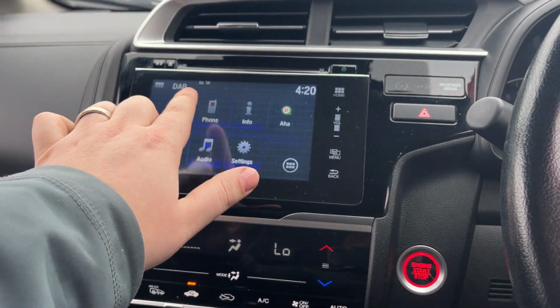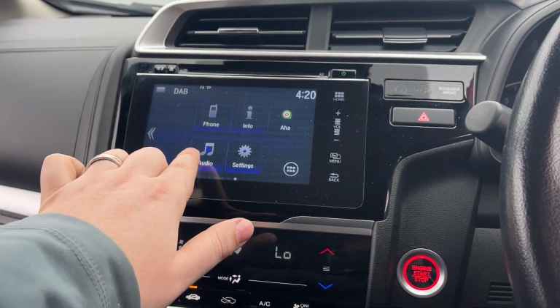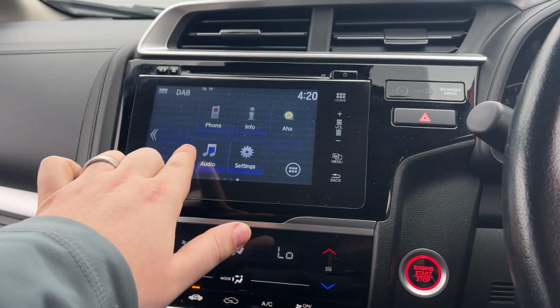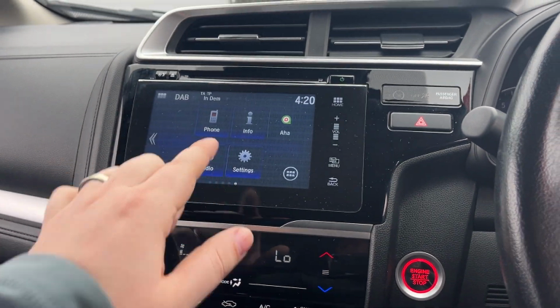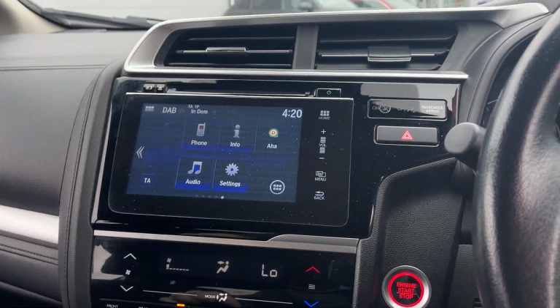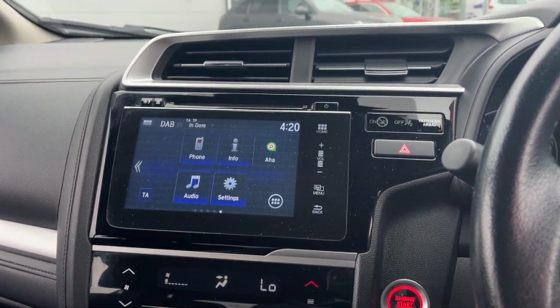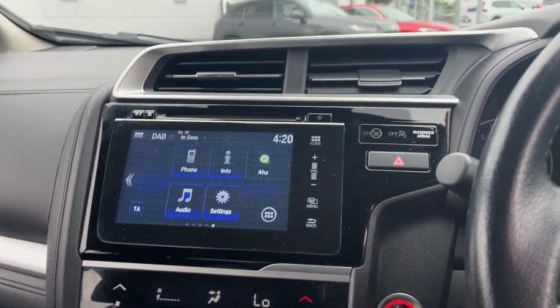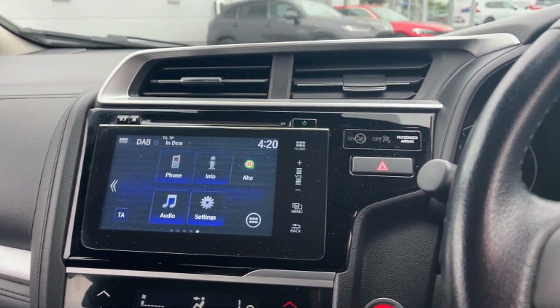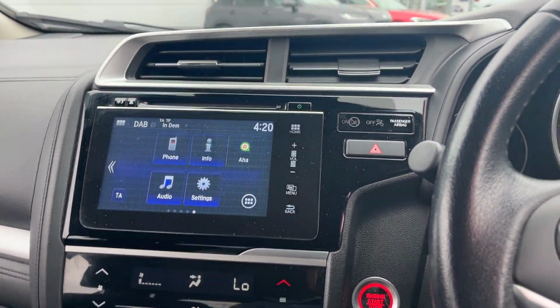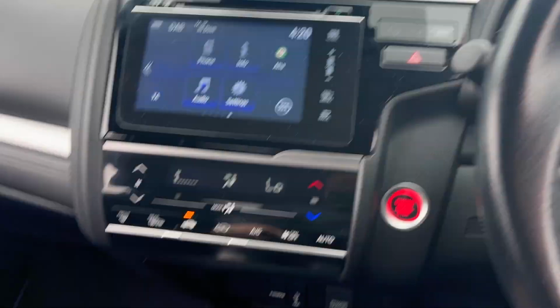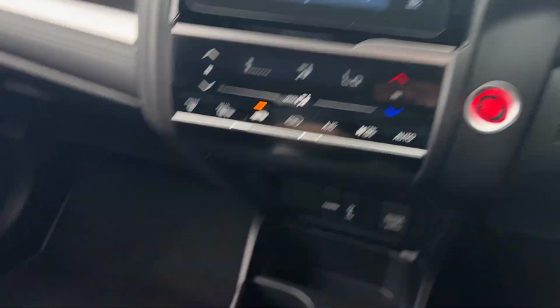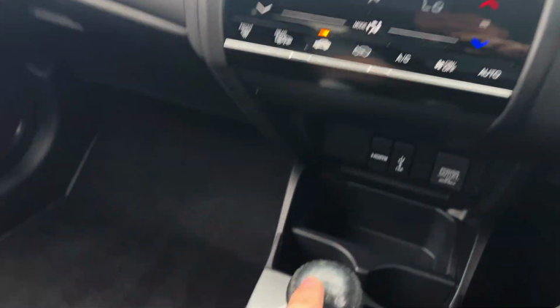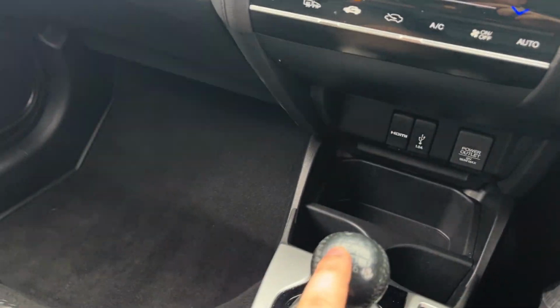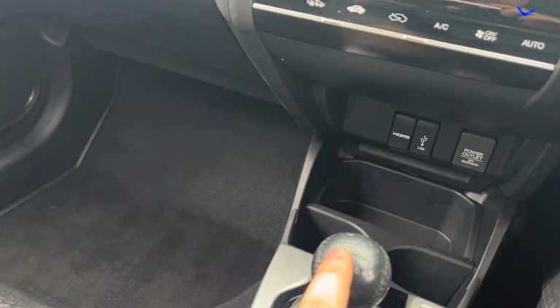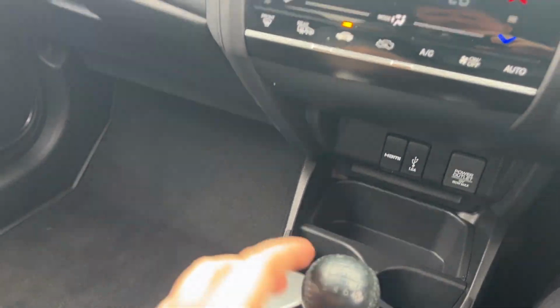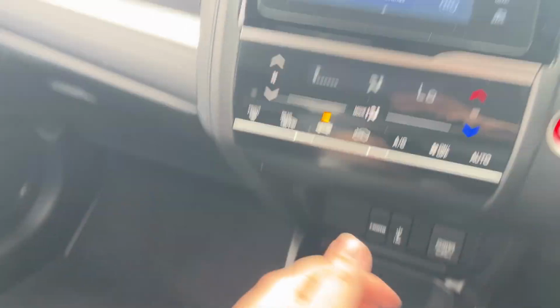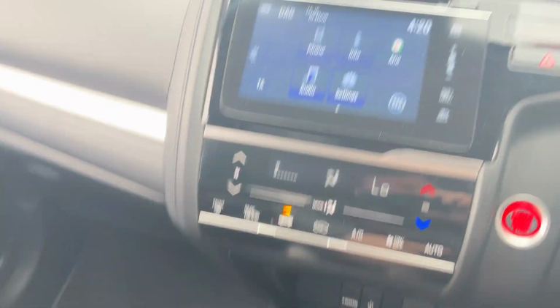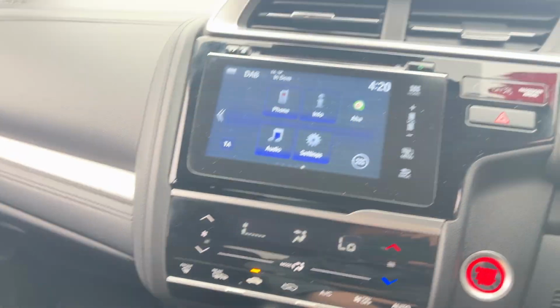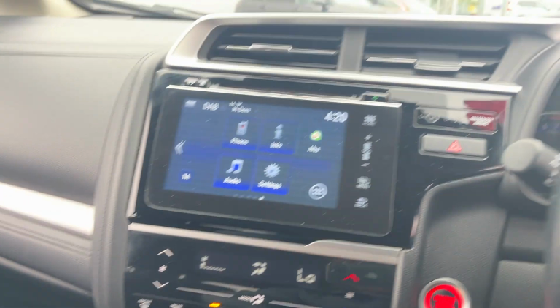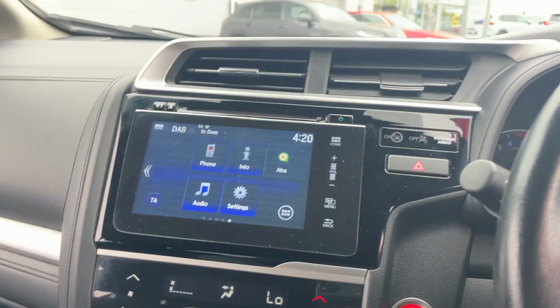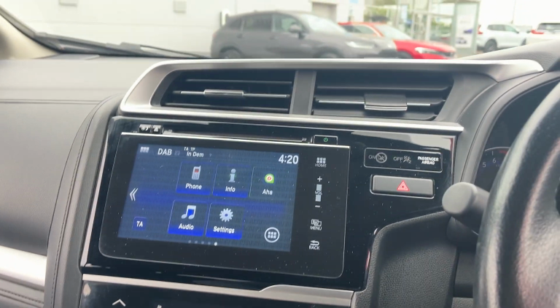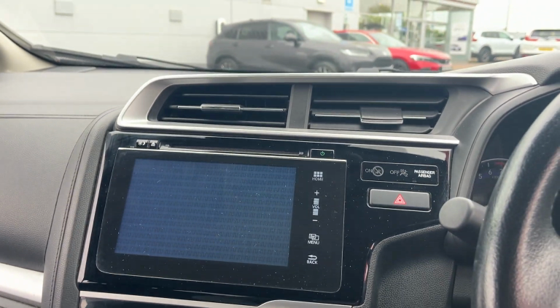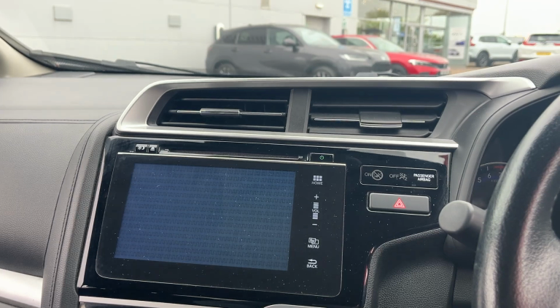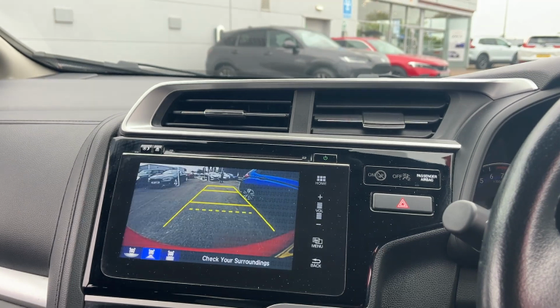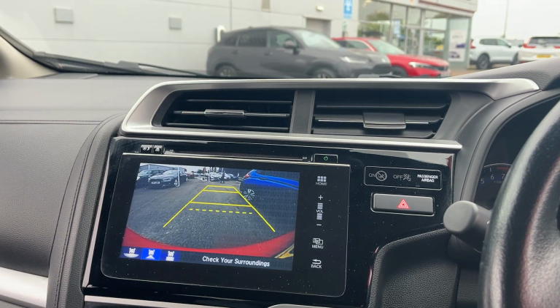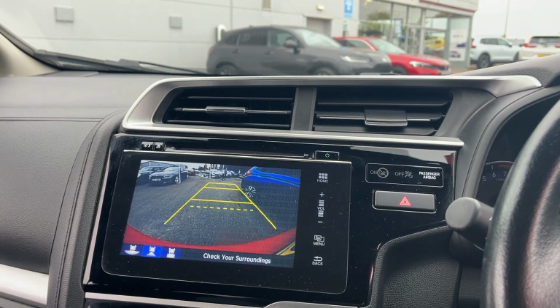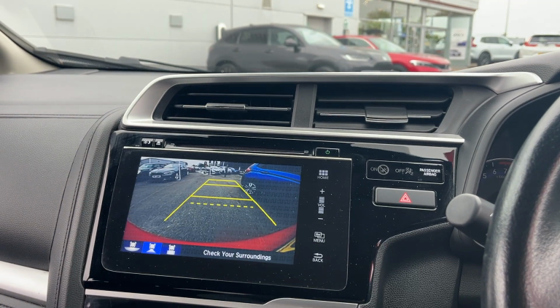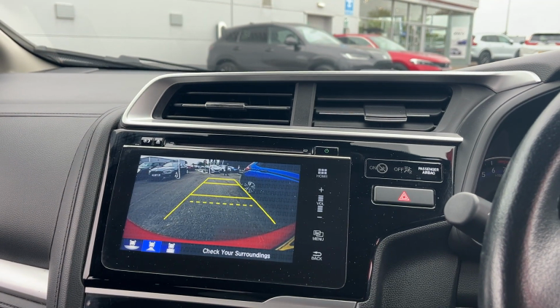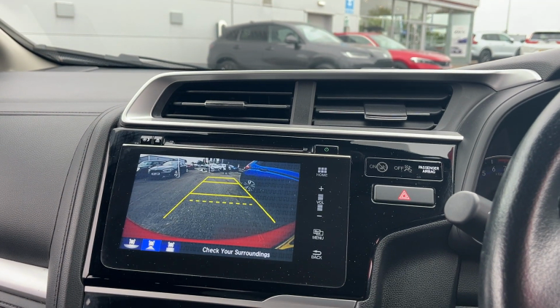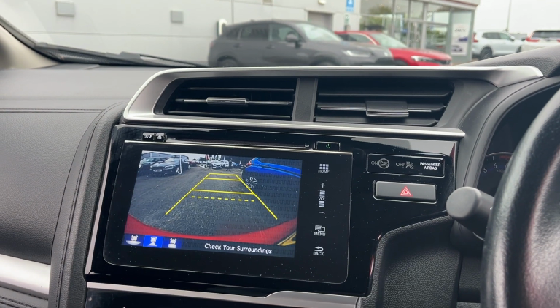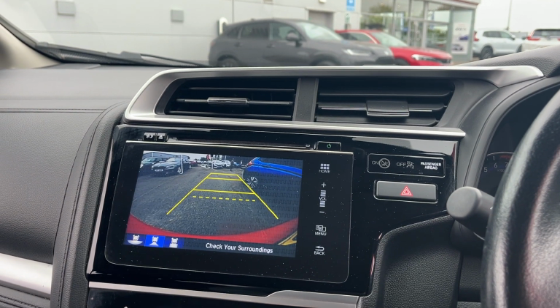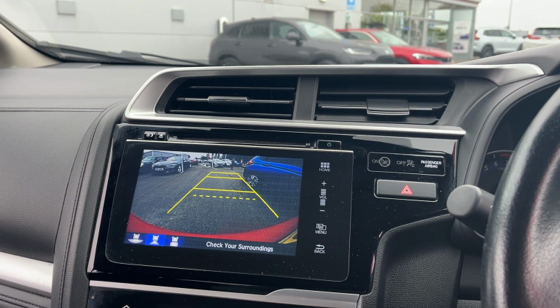Bluetooth, DAB radio, 6-speed gearbox, and a nice big reverse camera.